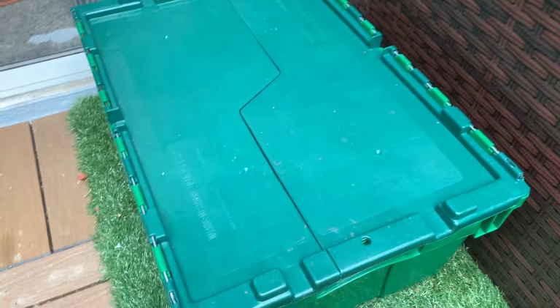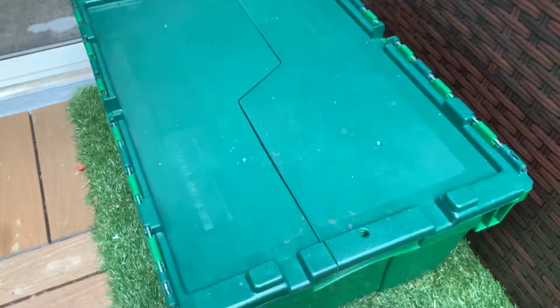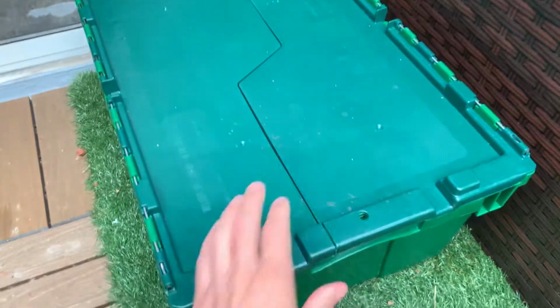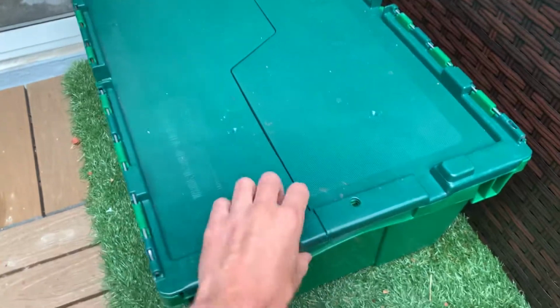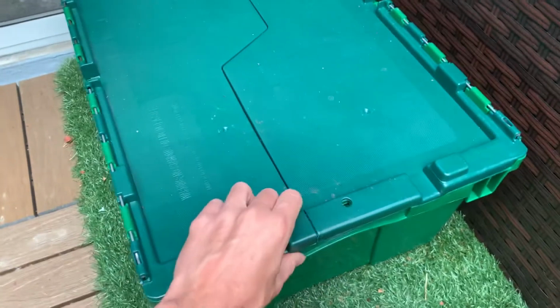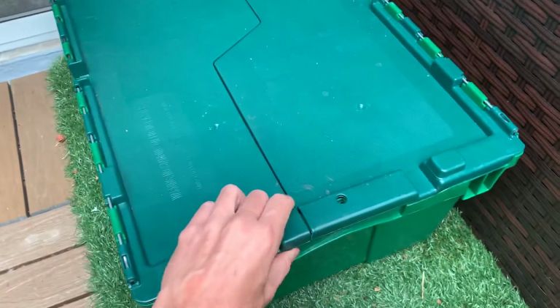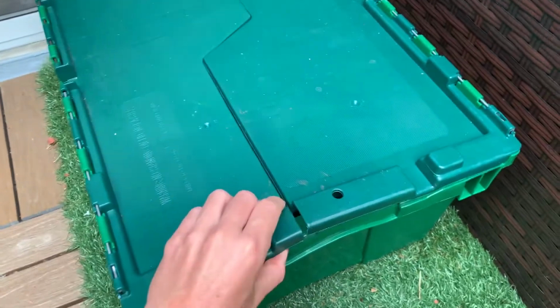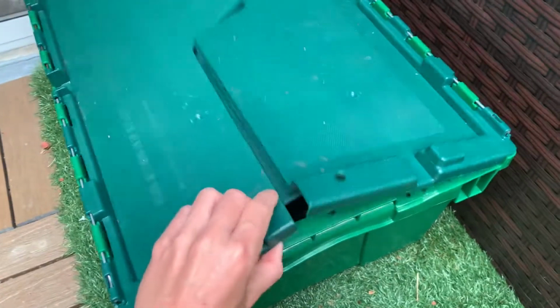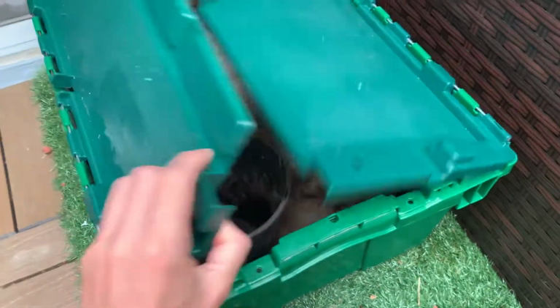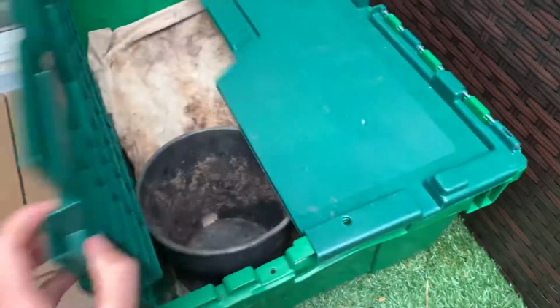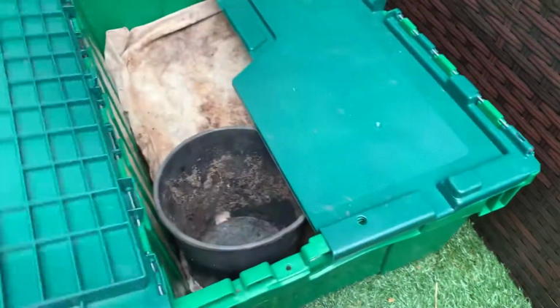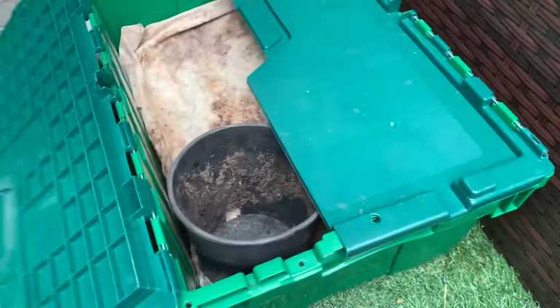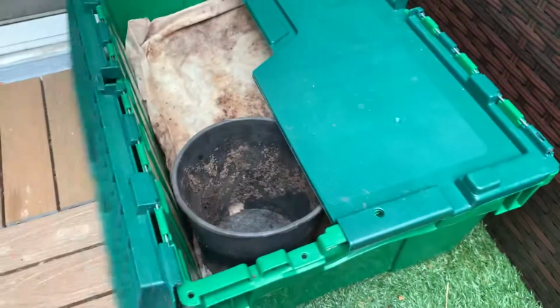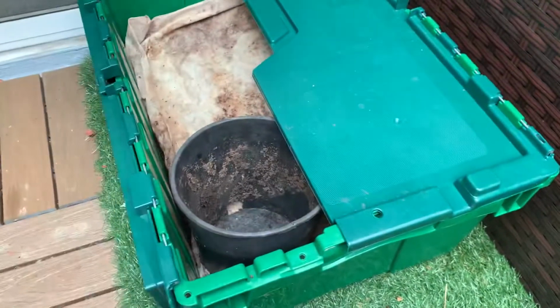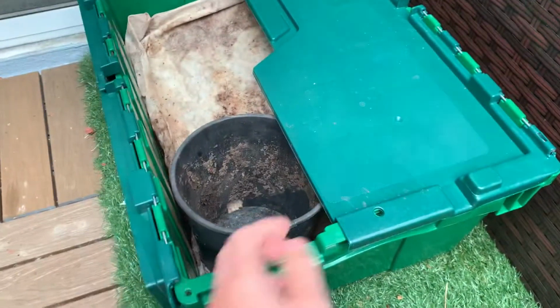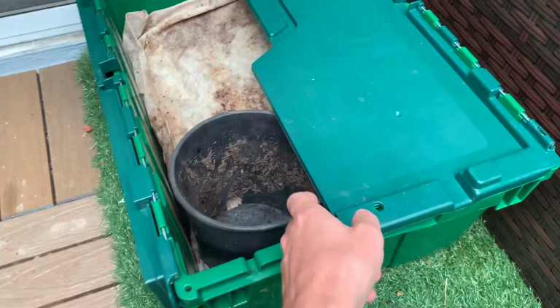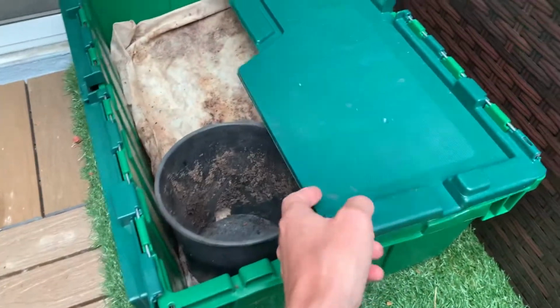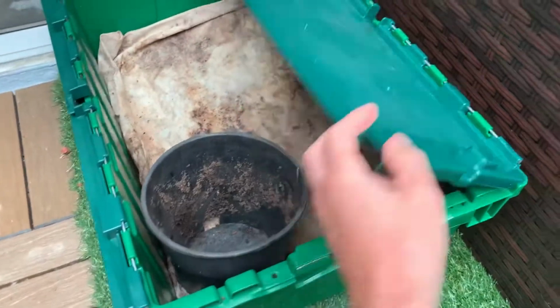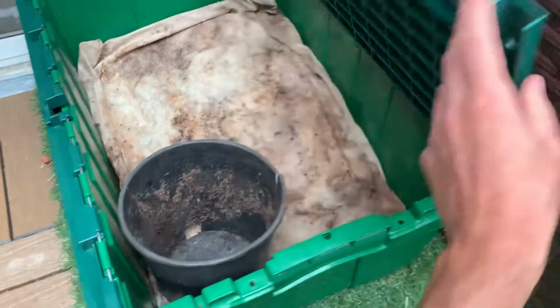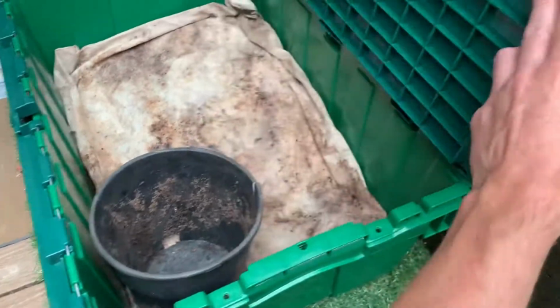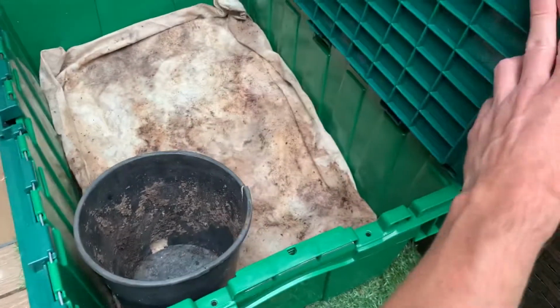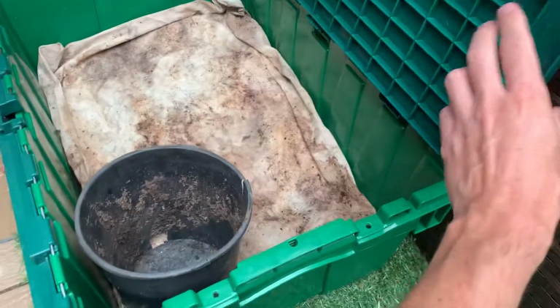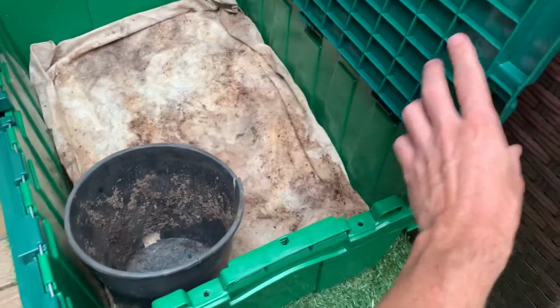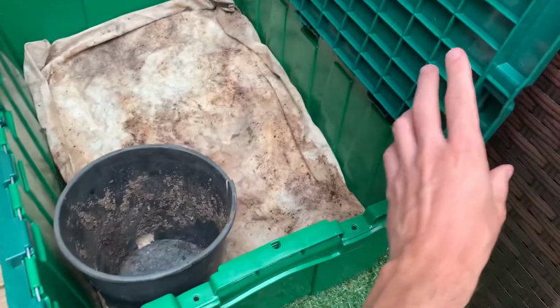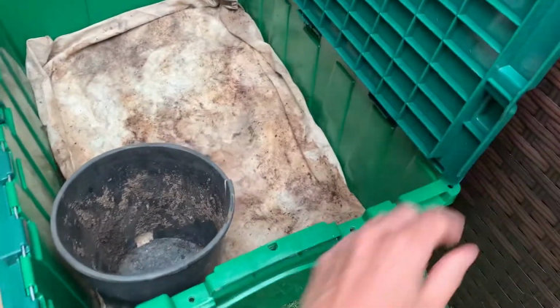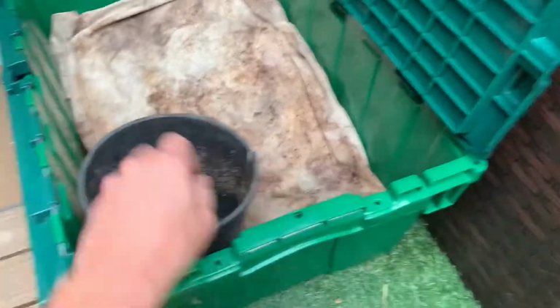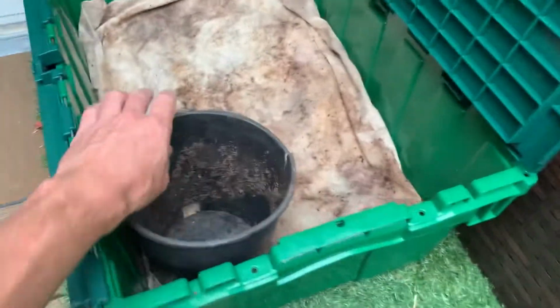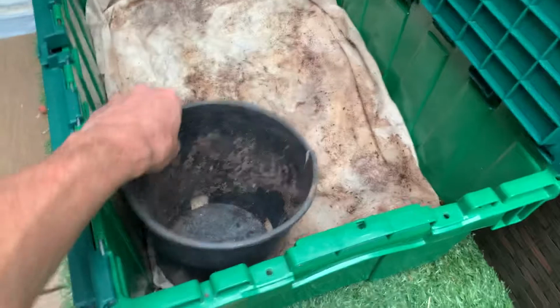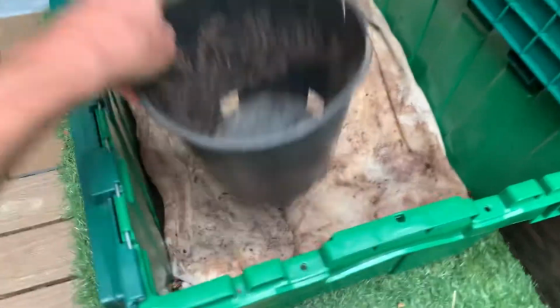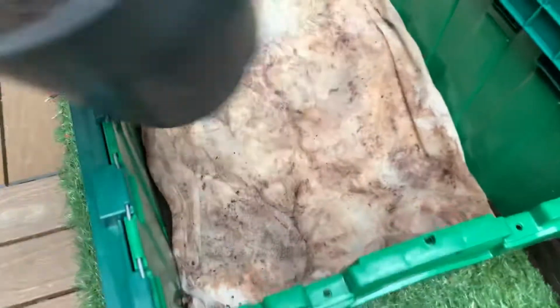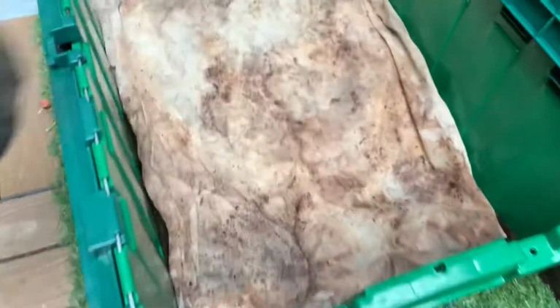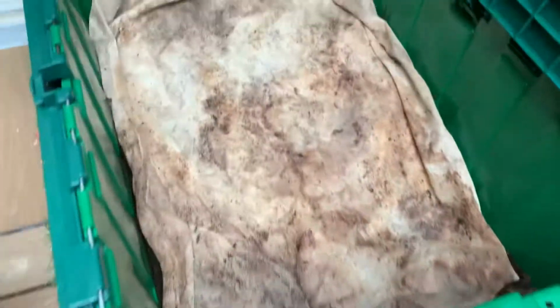Here we are, it's the next day. I'm going to take a look at the worms, see how they're doing.